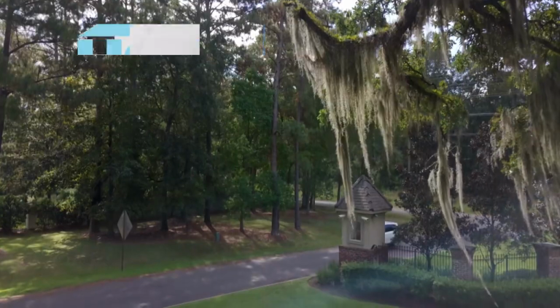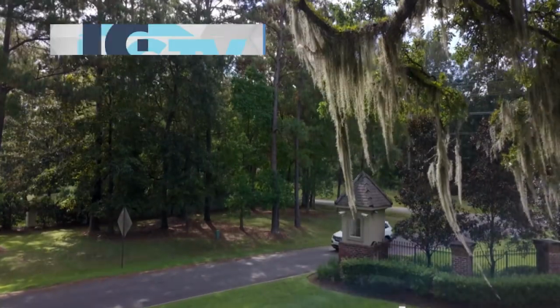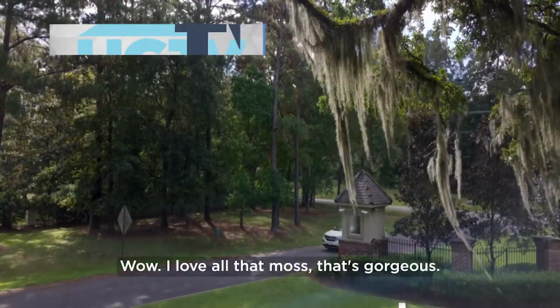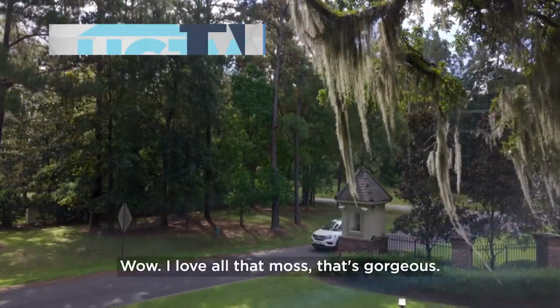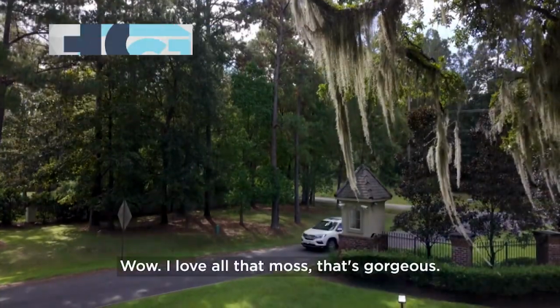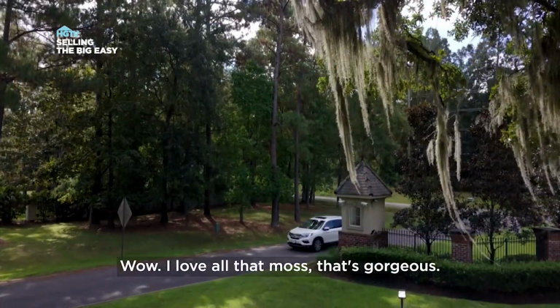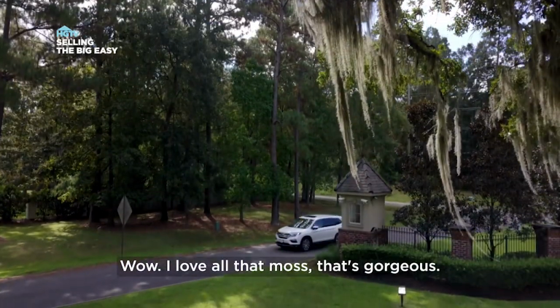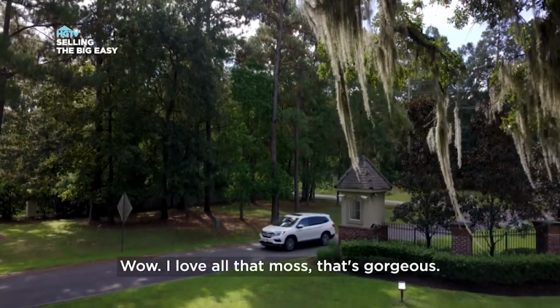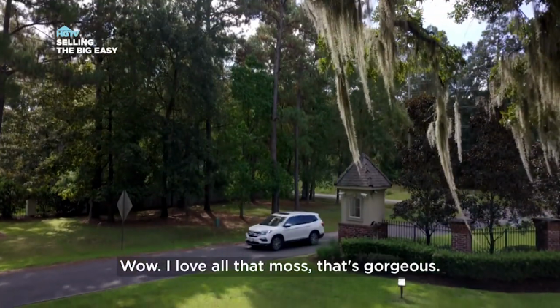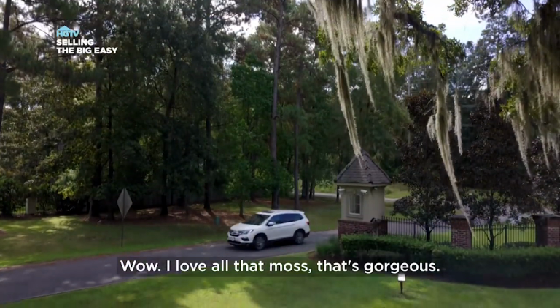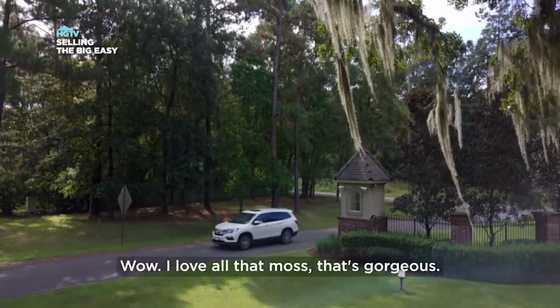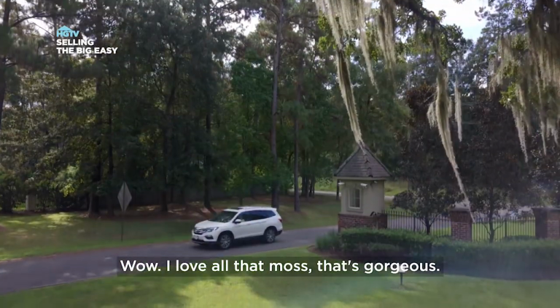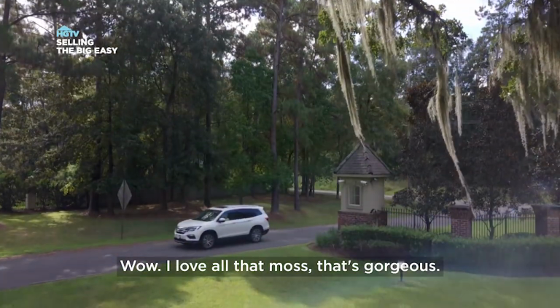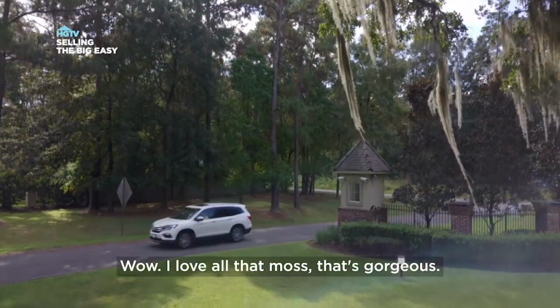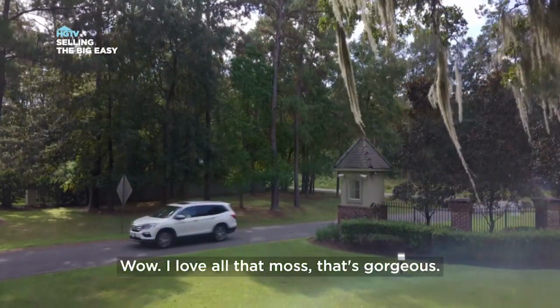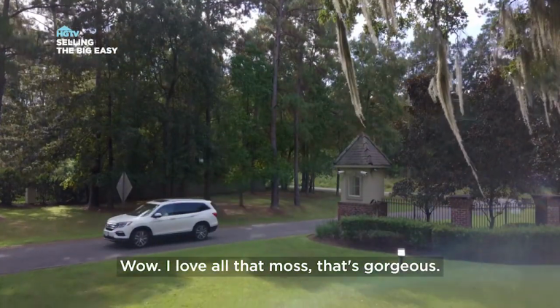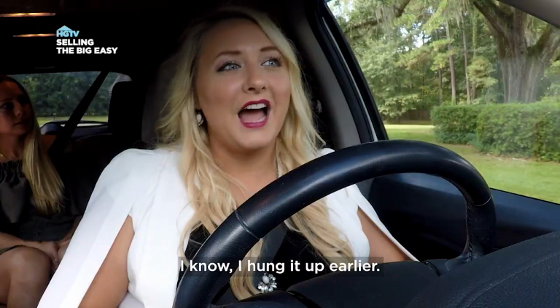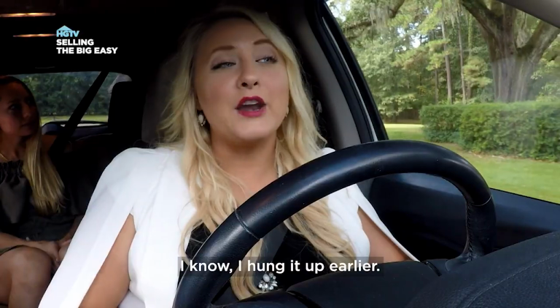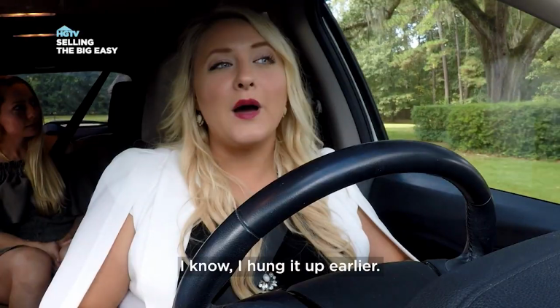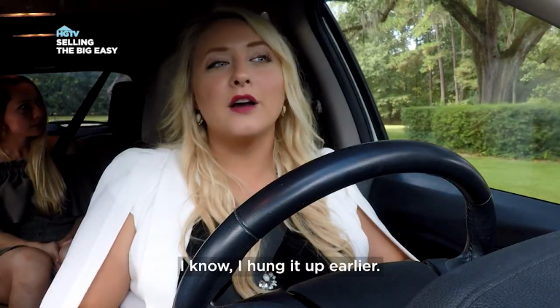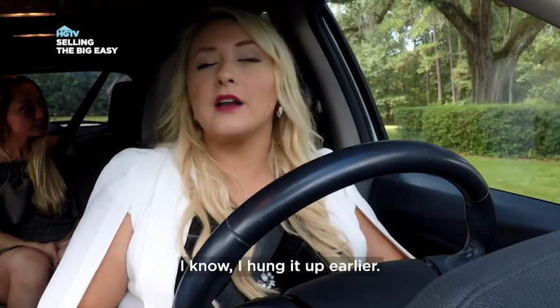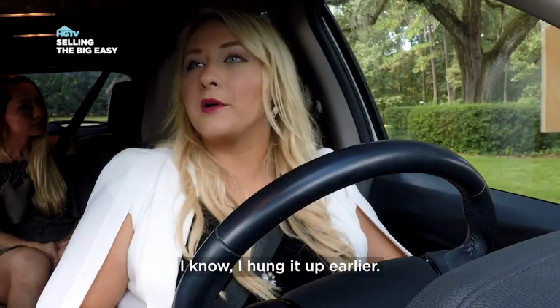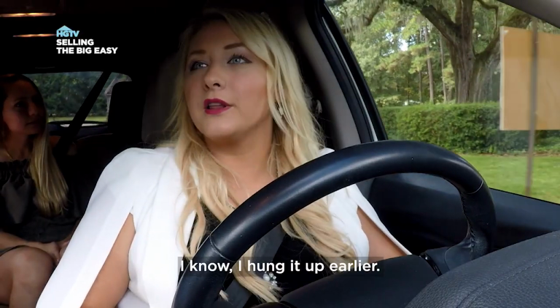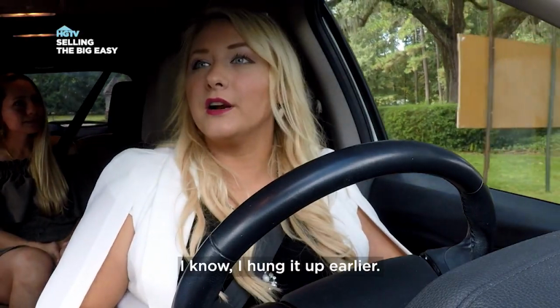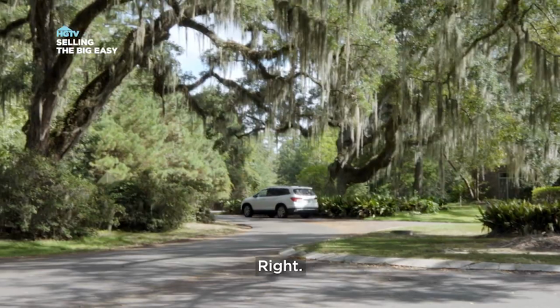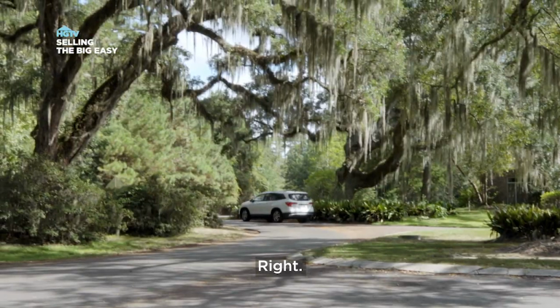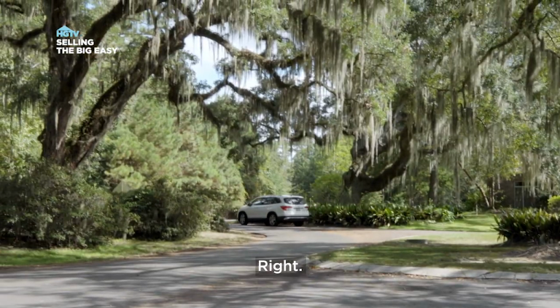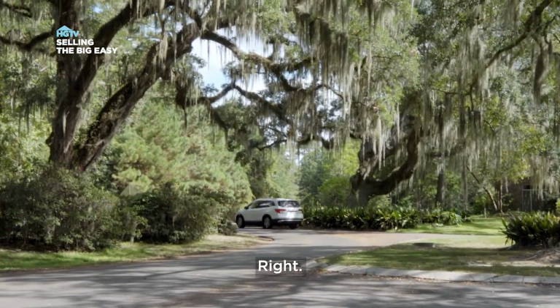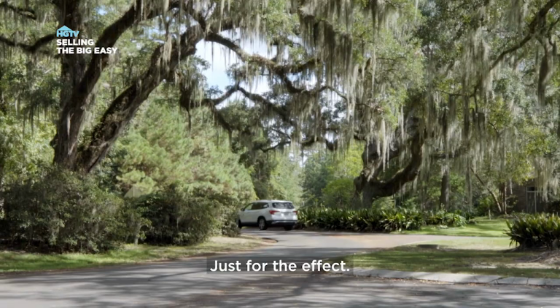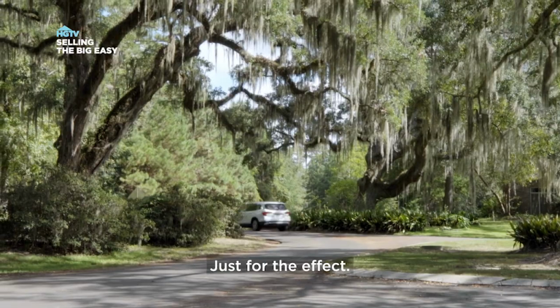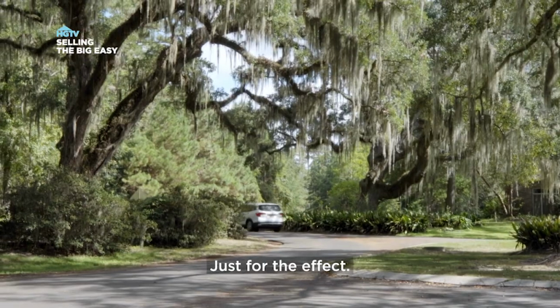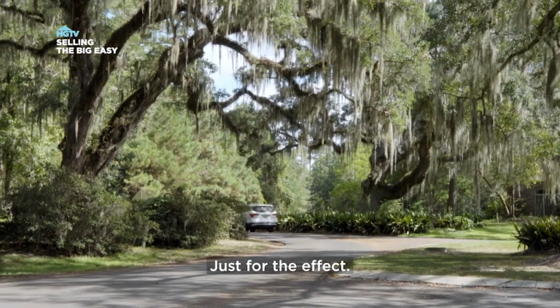Wow, I love all that moss. That's gorgeous. I know, I hung it up earlier — just for the effect.